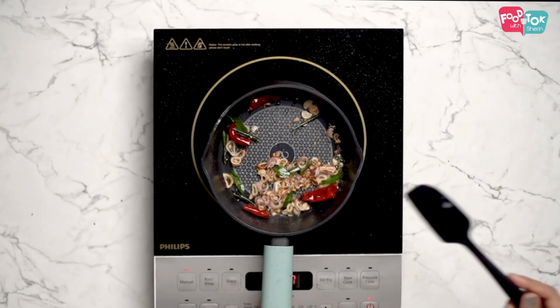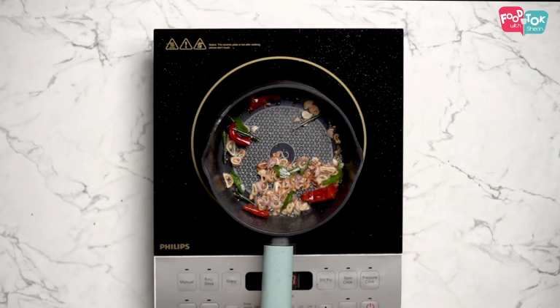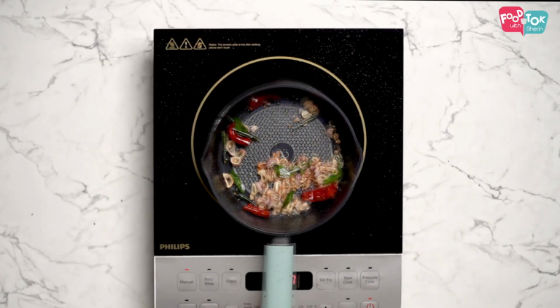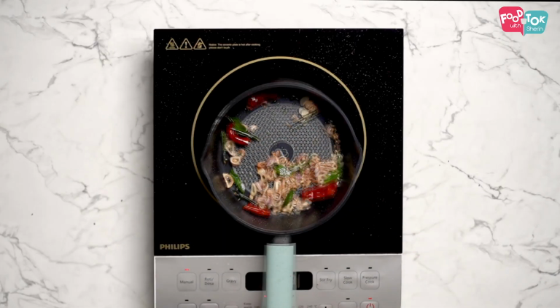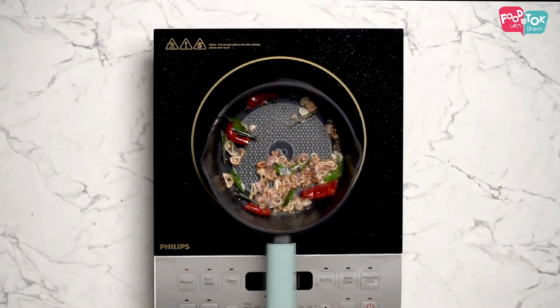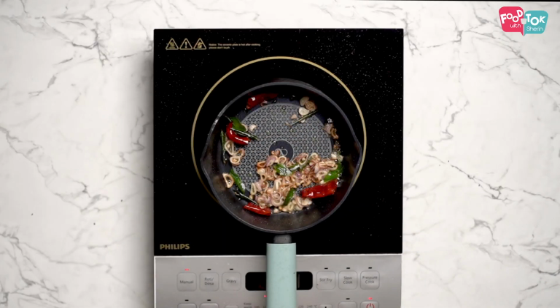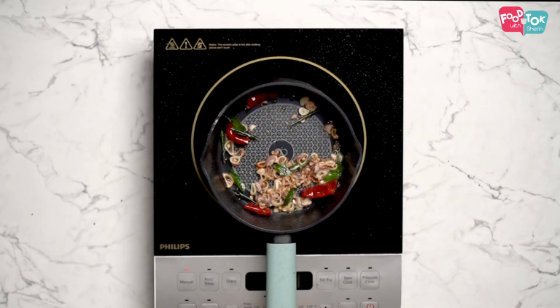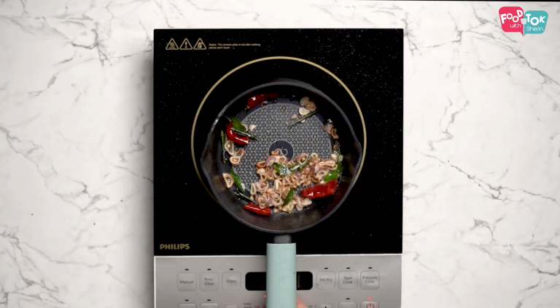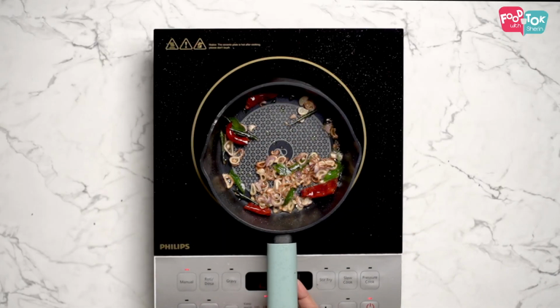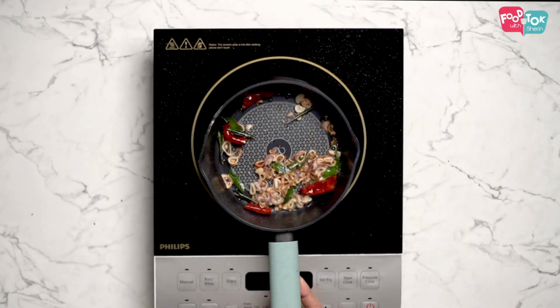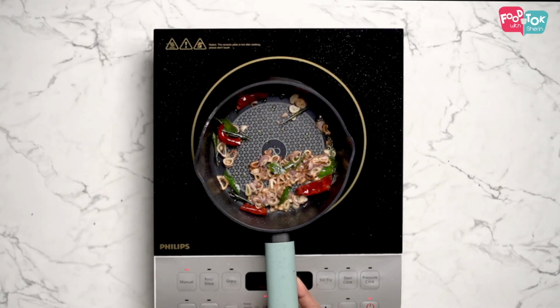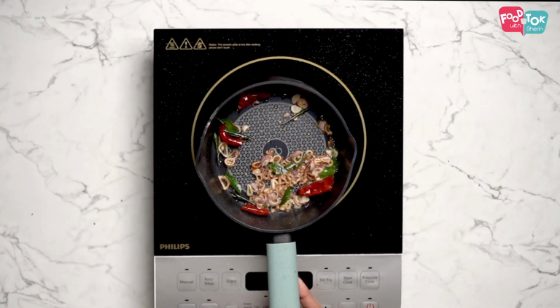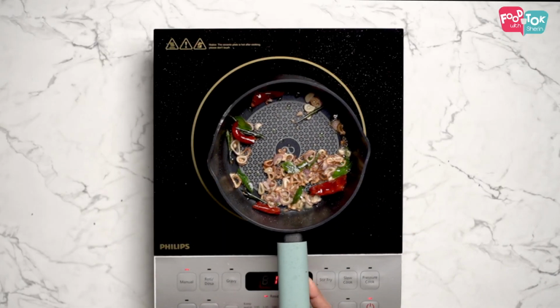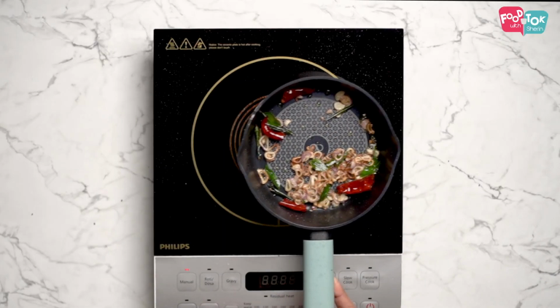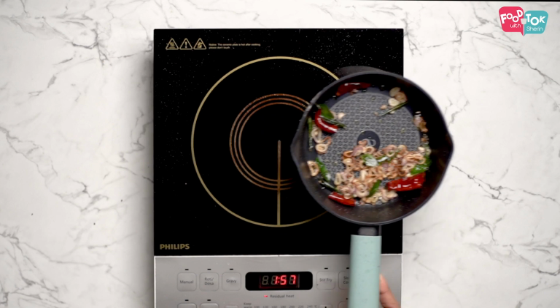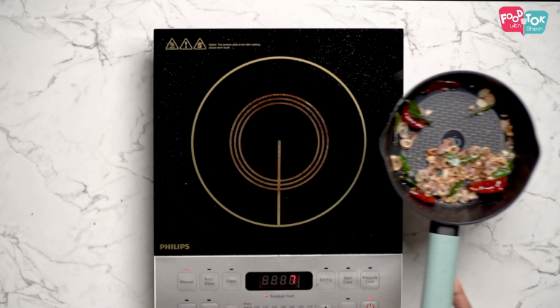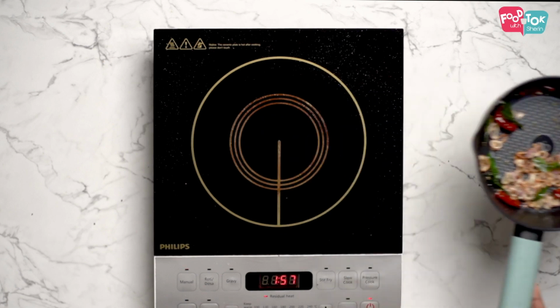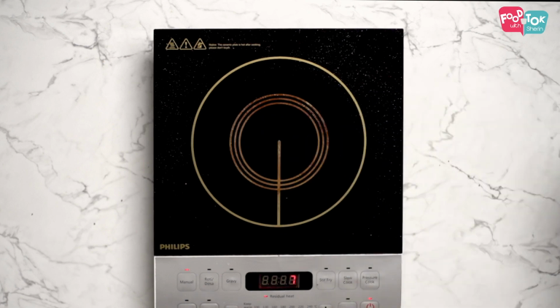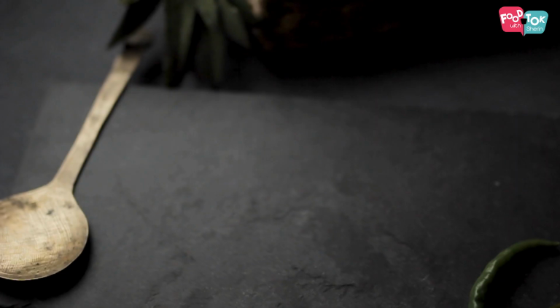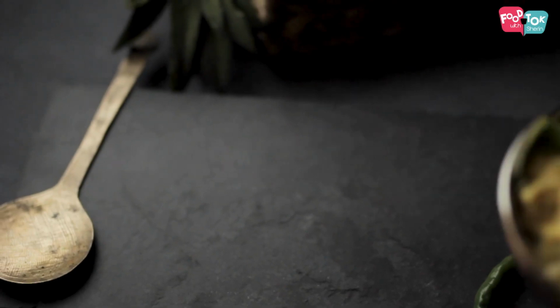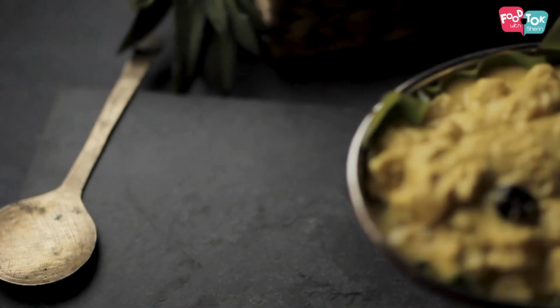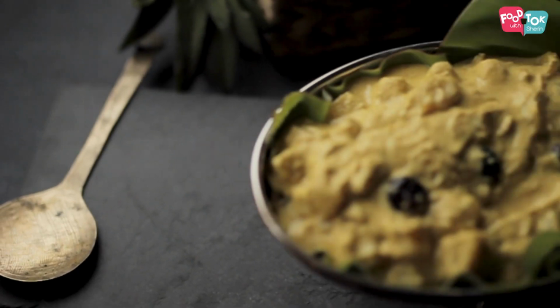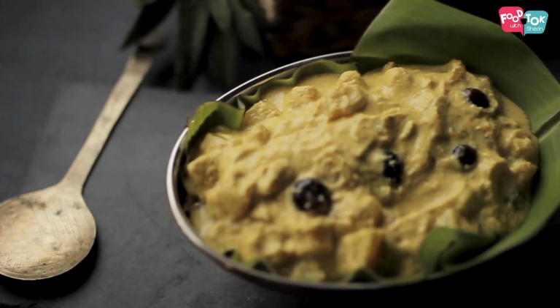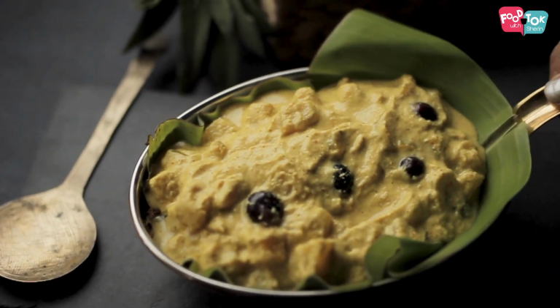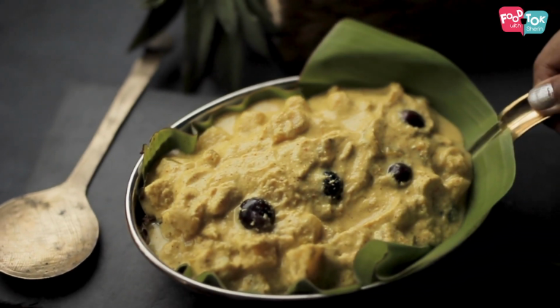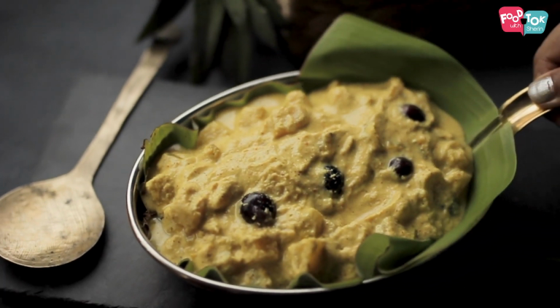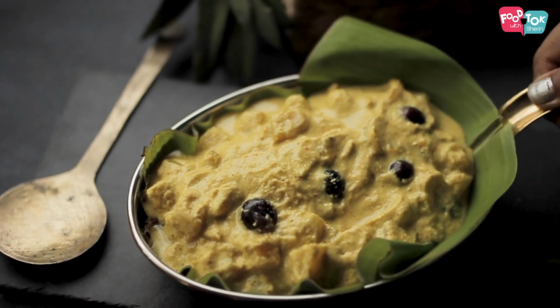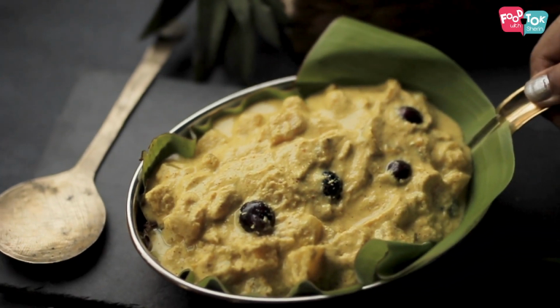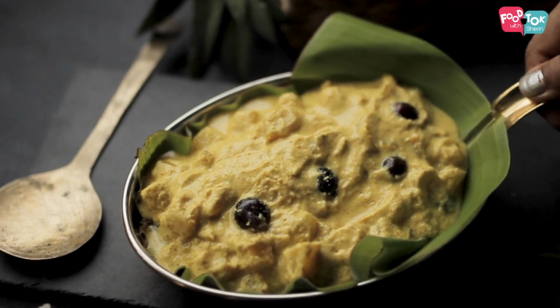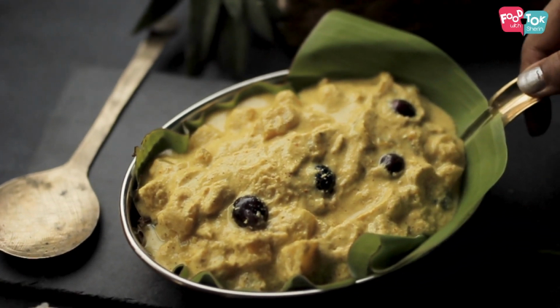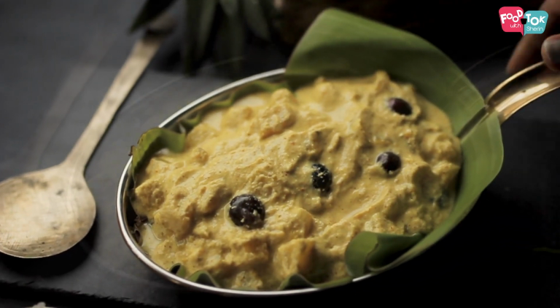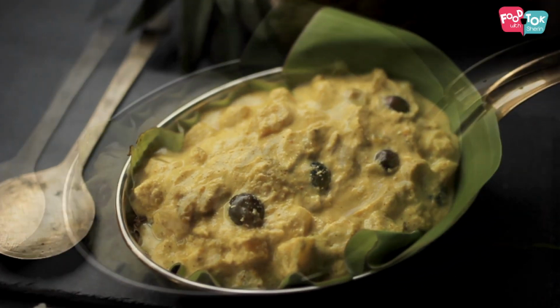The pineapple pachadi is all ready. Pour your tempering on top and serve it hot.